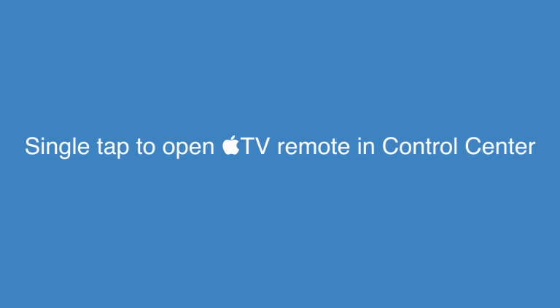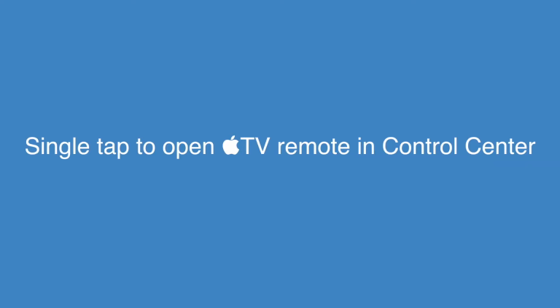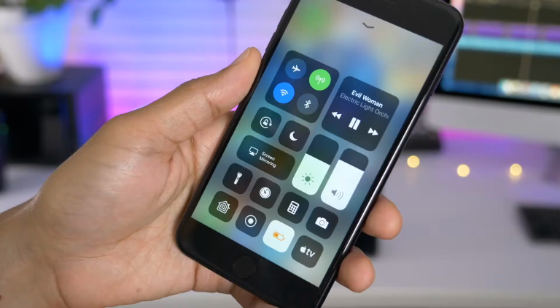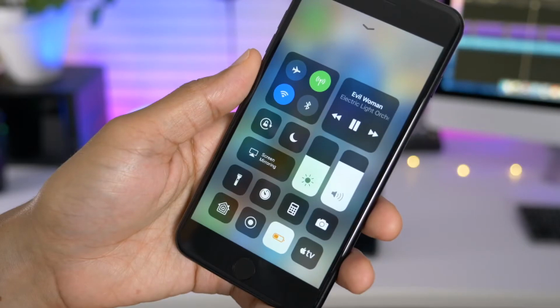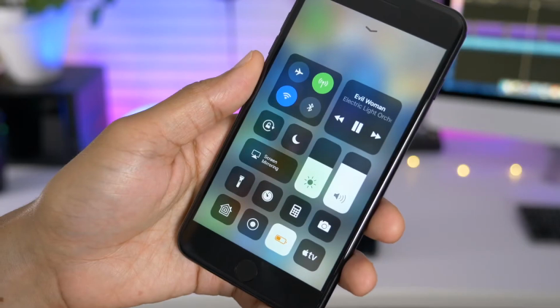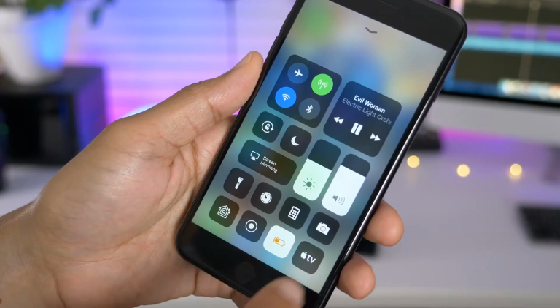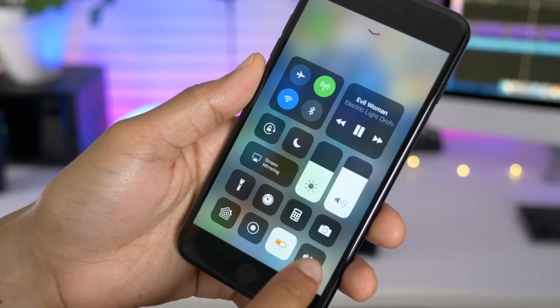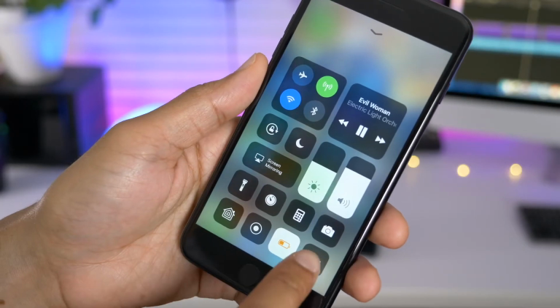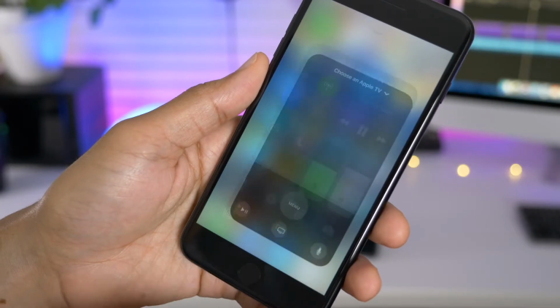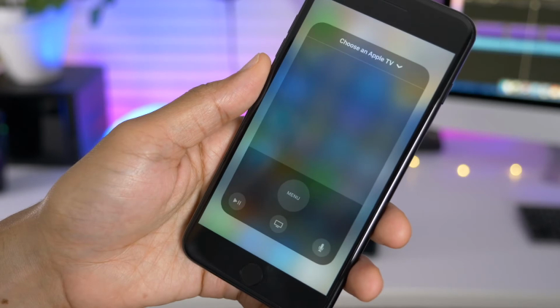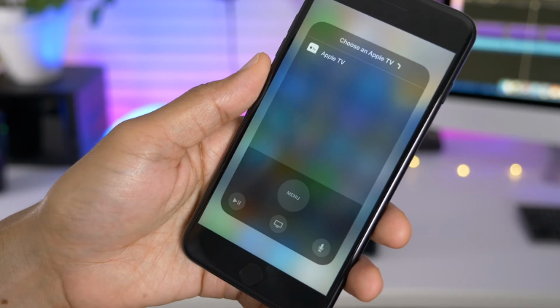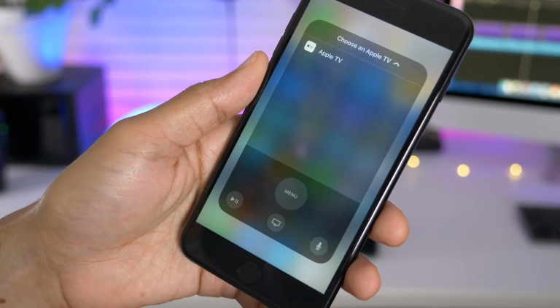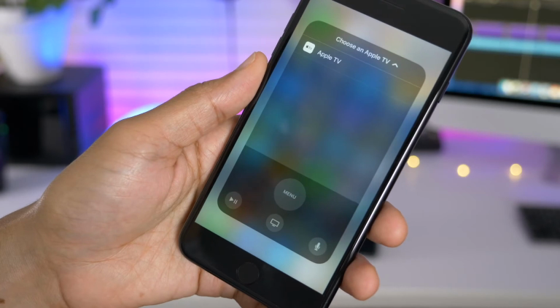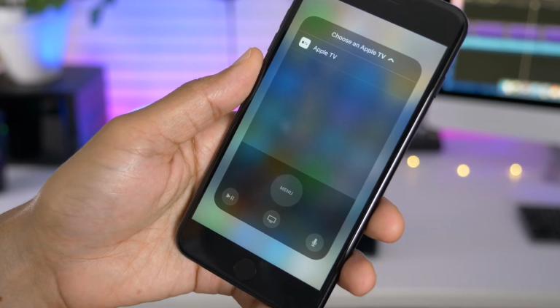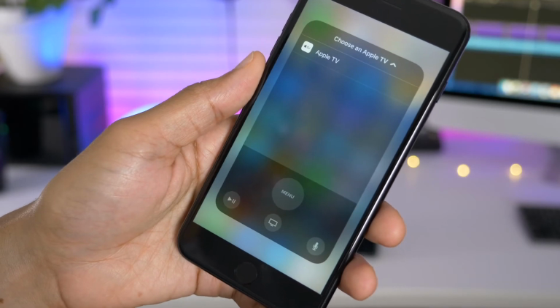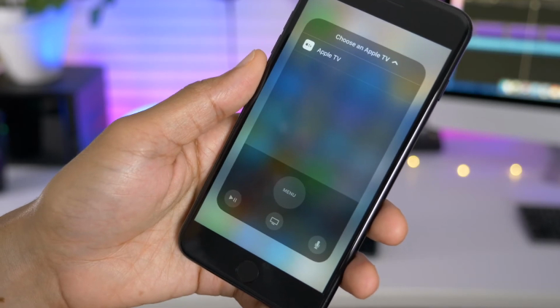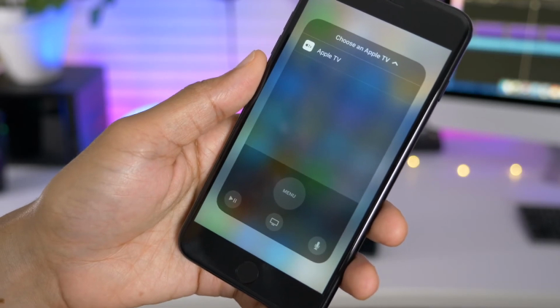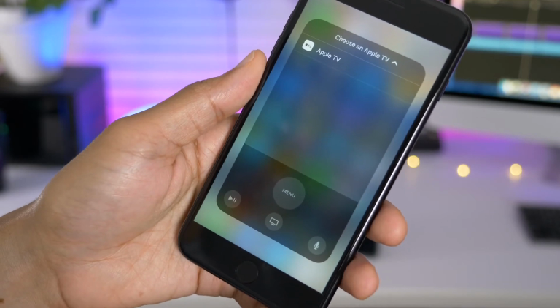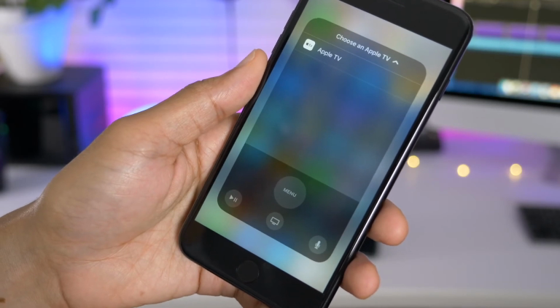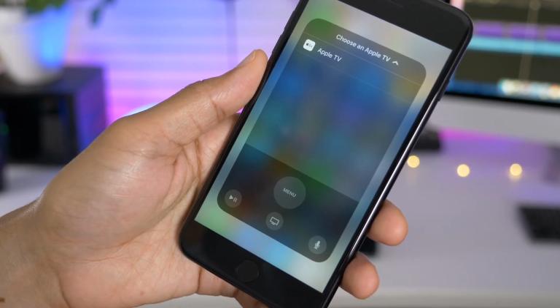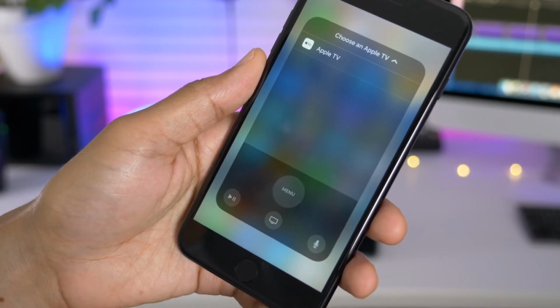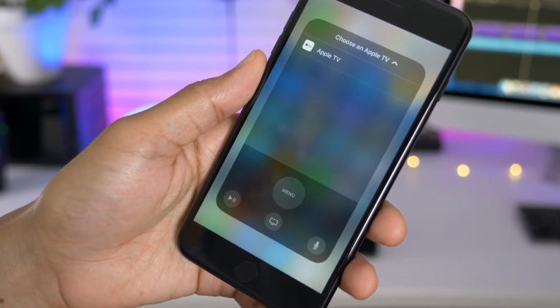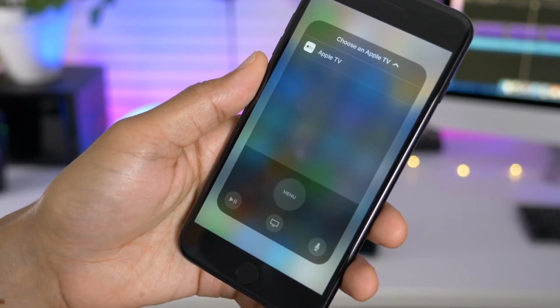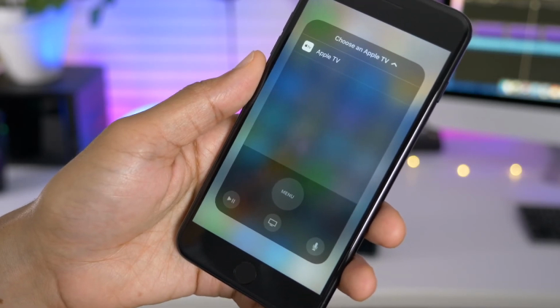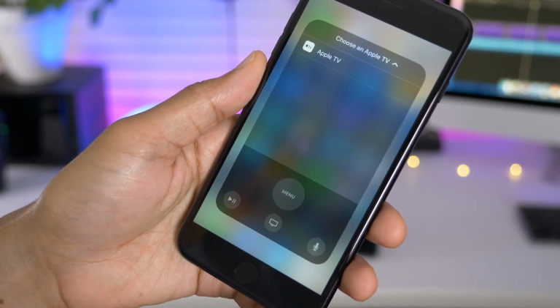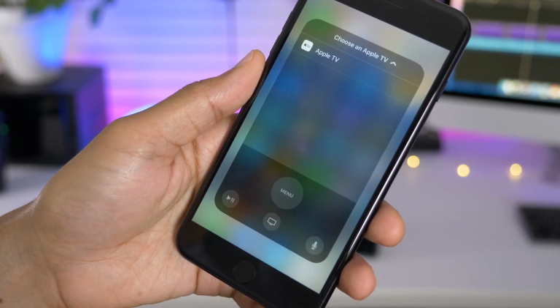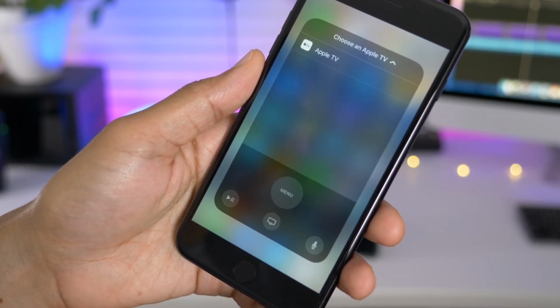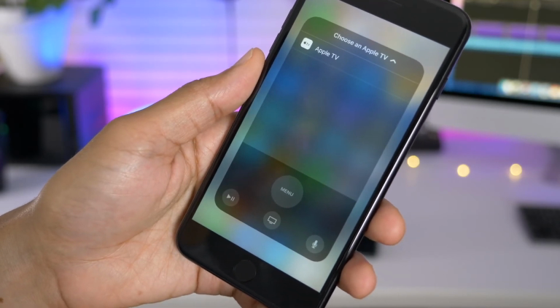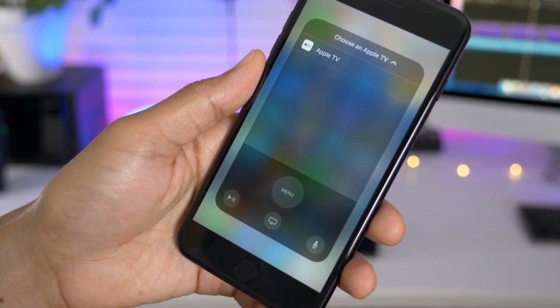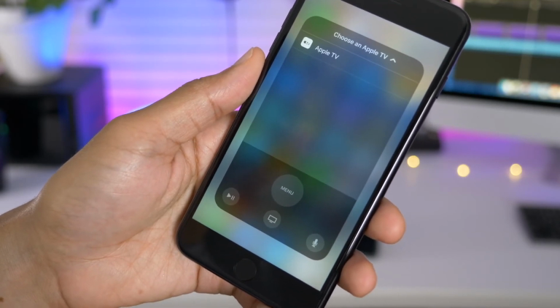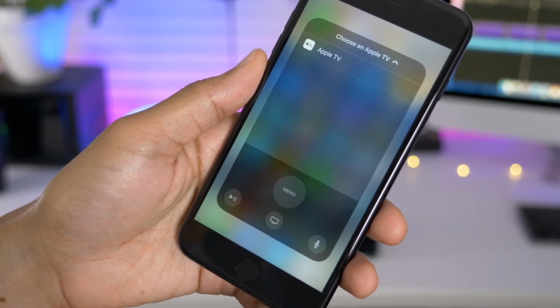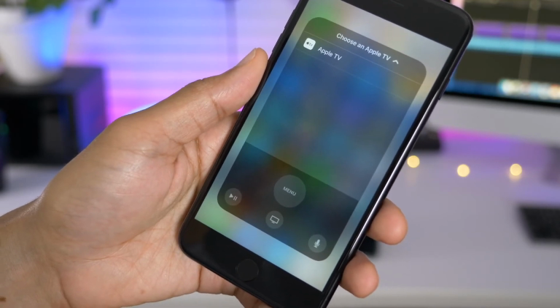Instead of needing 3D Touch, you can now simply tap on the Apple TV remote shortcut in Control Center to open up the remote.